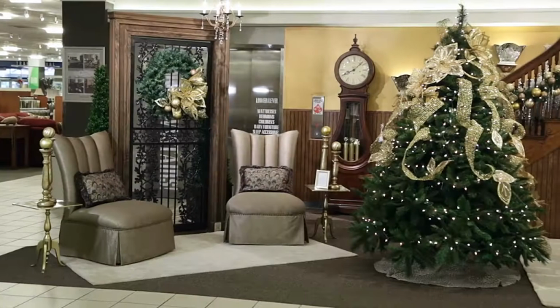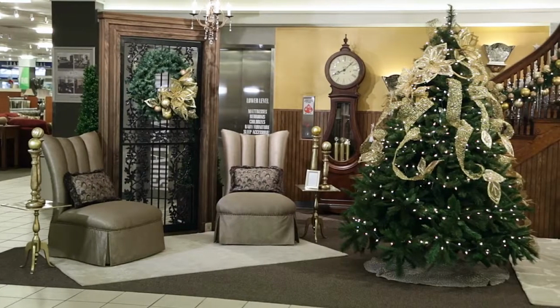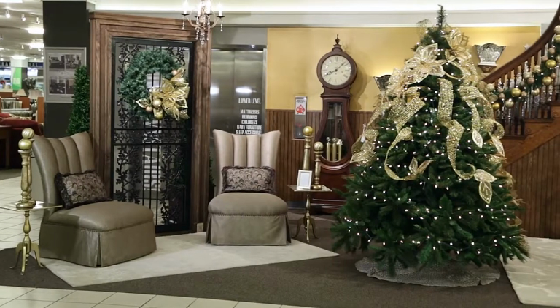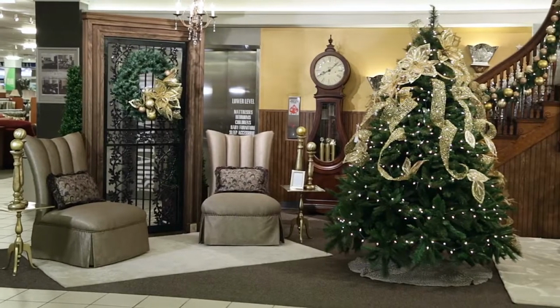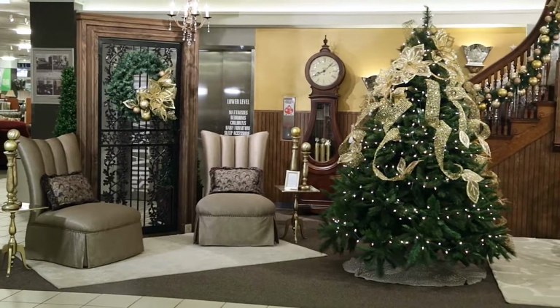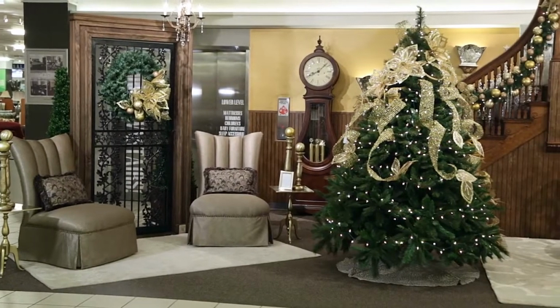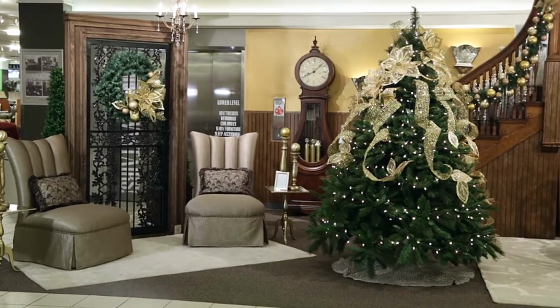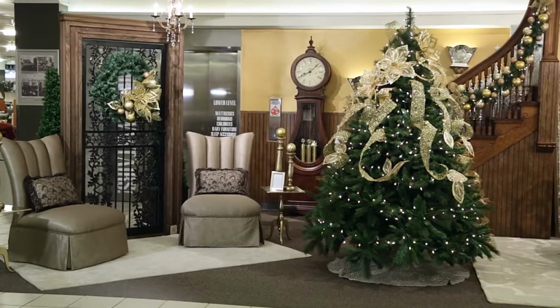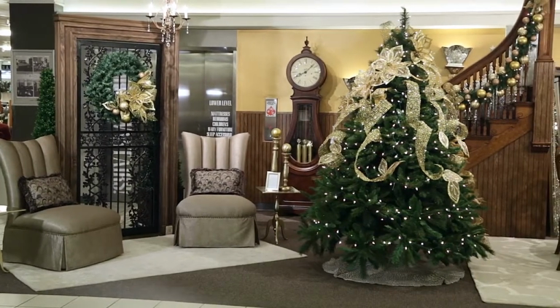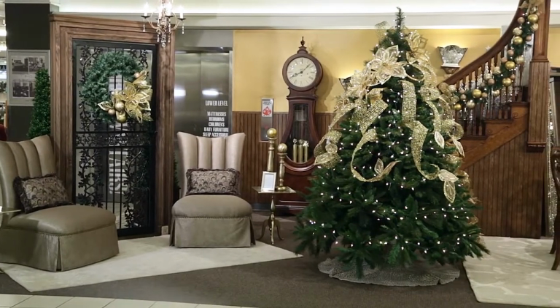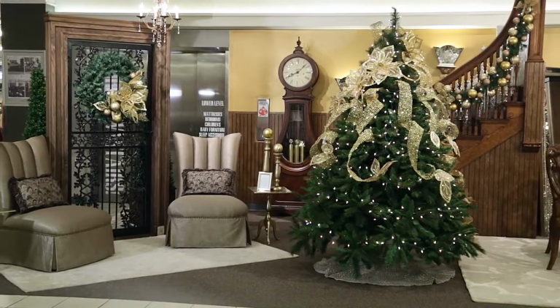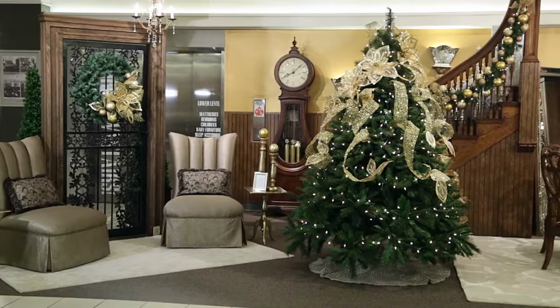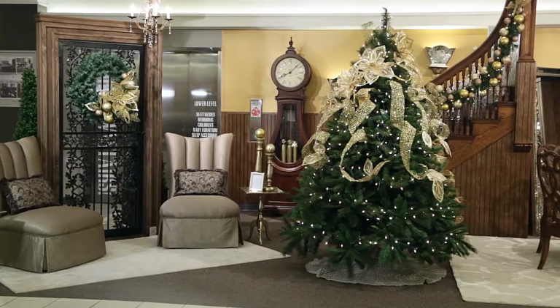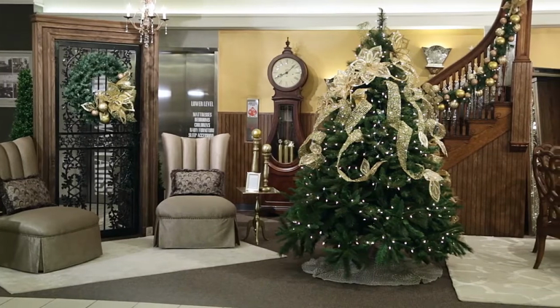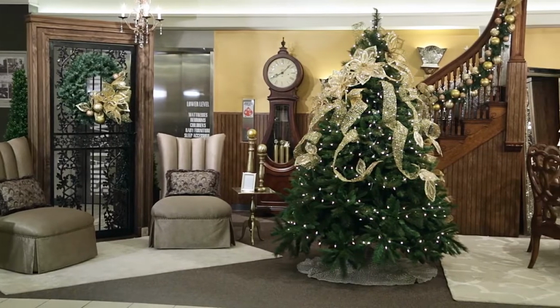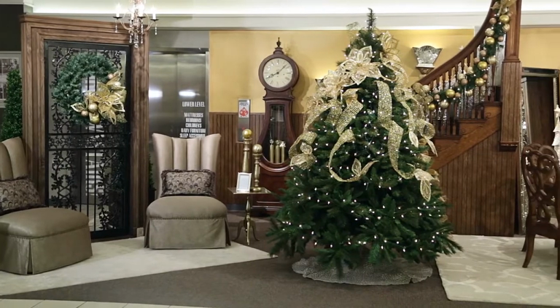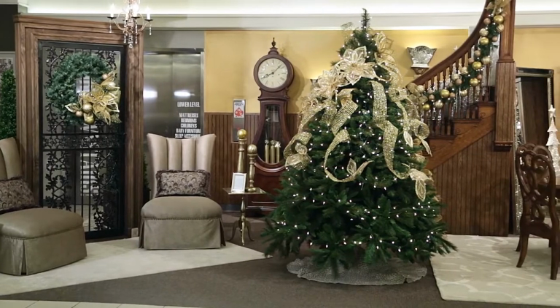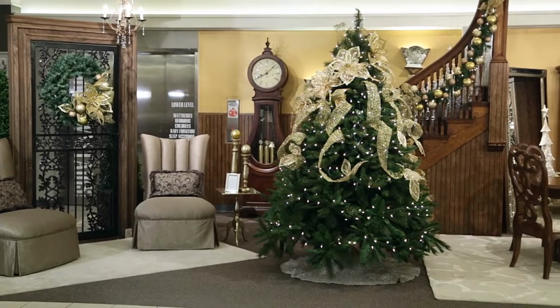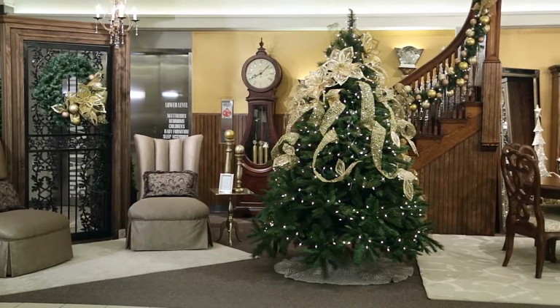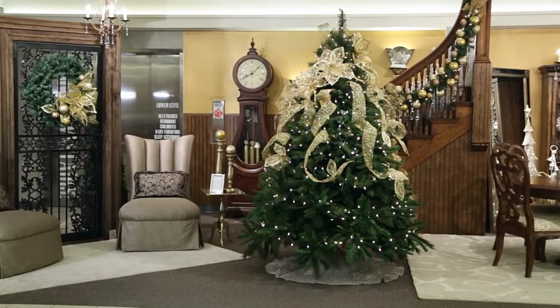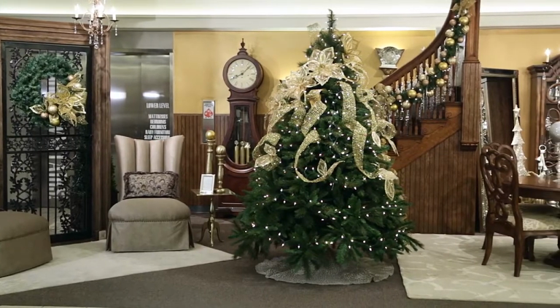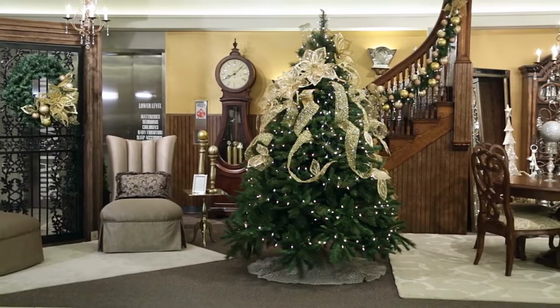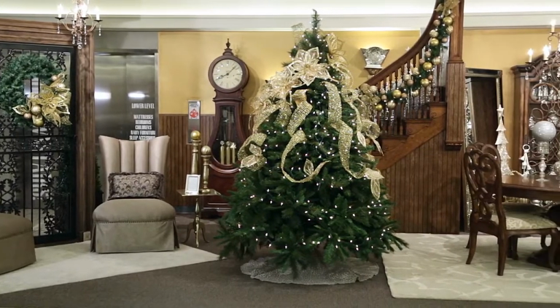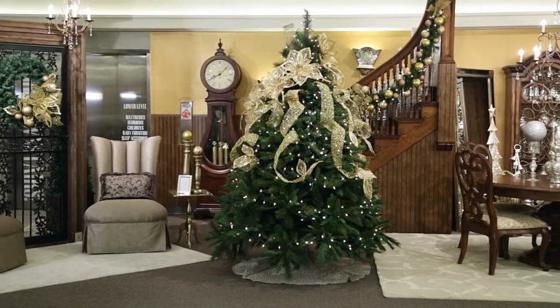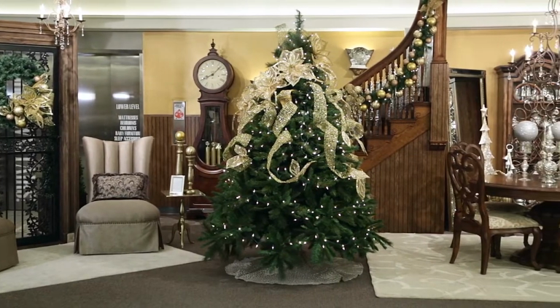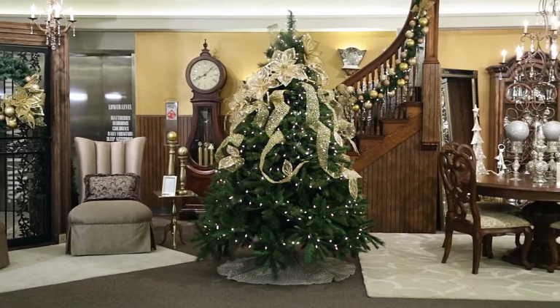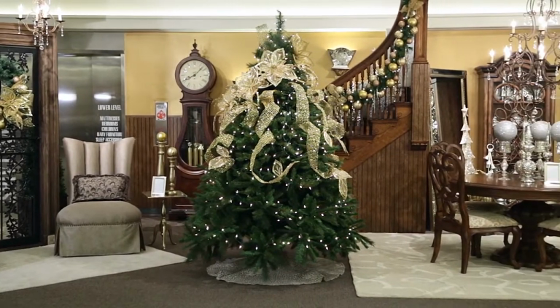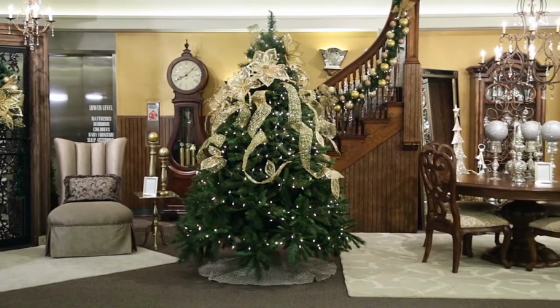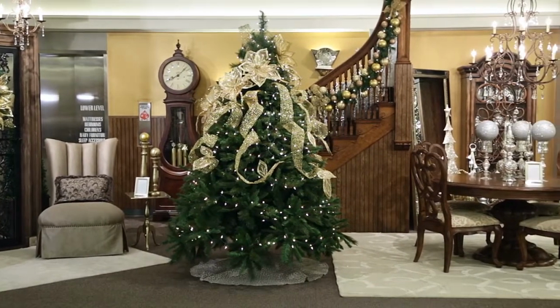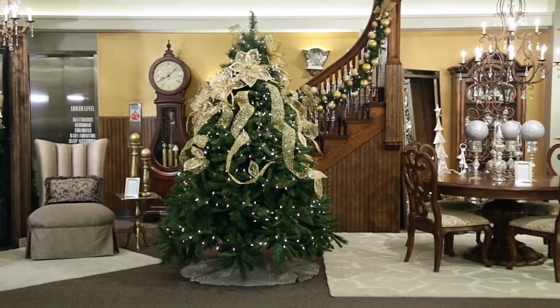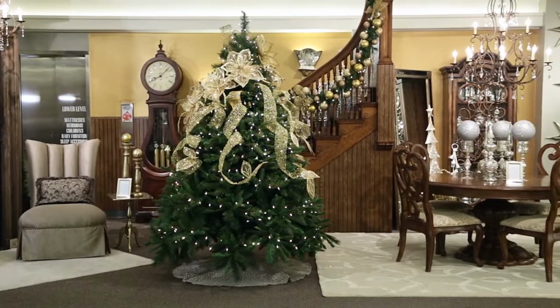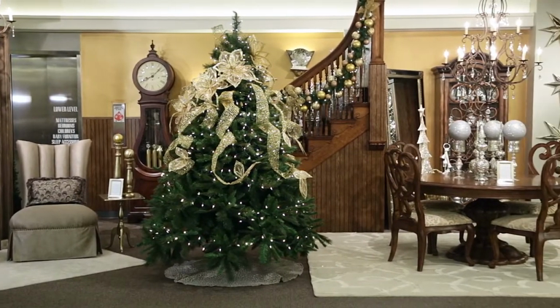Turn your home into a warm and welcoming destination this holiday season with the help of the Inspiration Showcase at Nebraska Furniture Mart.